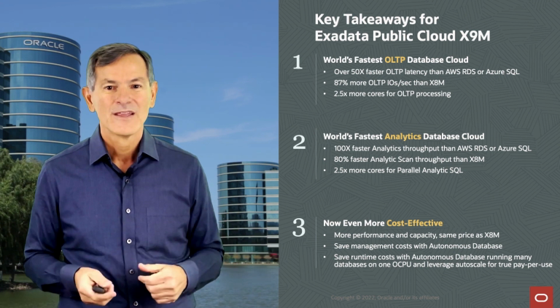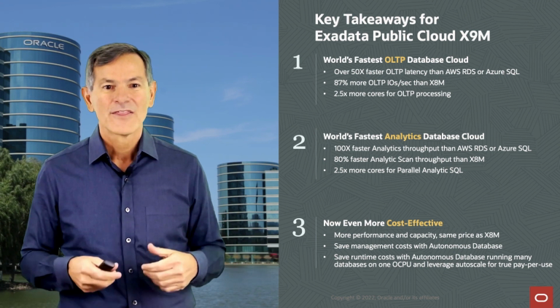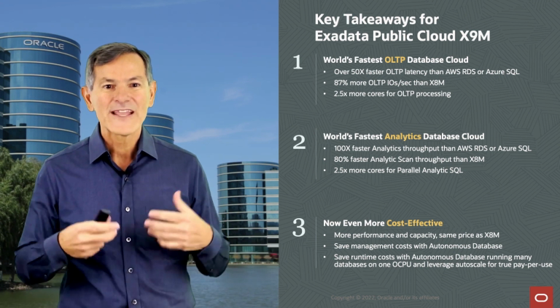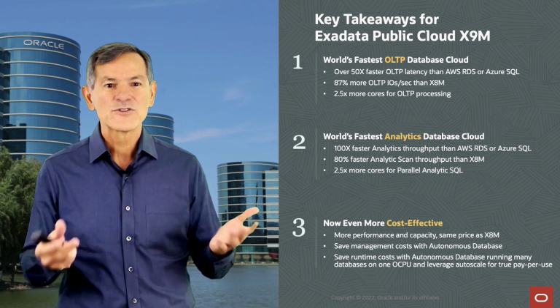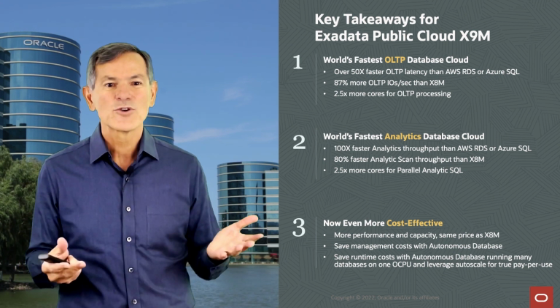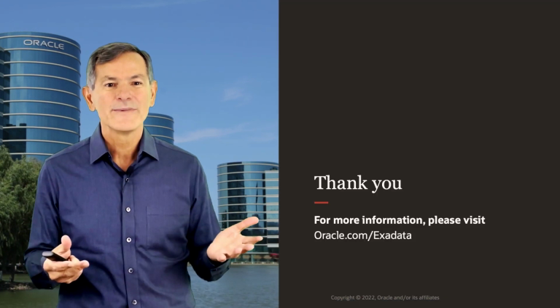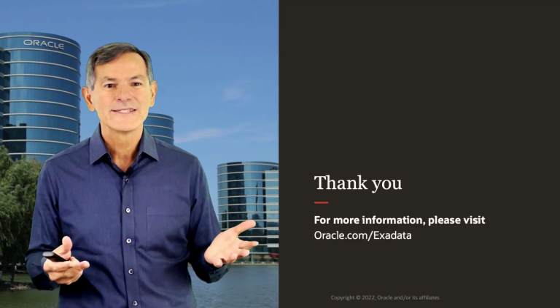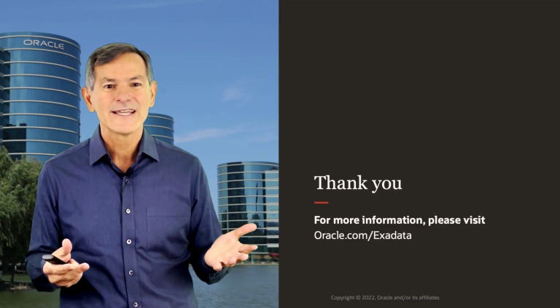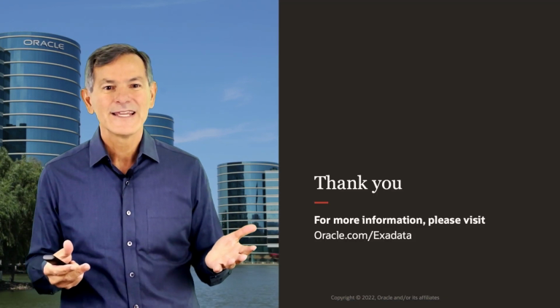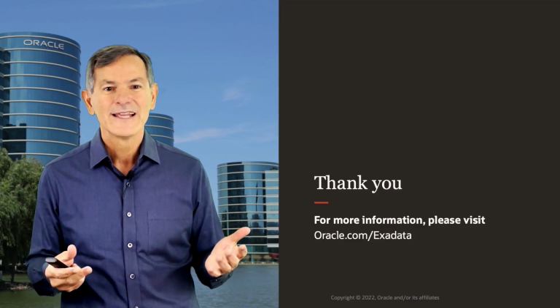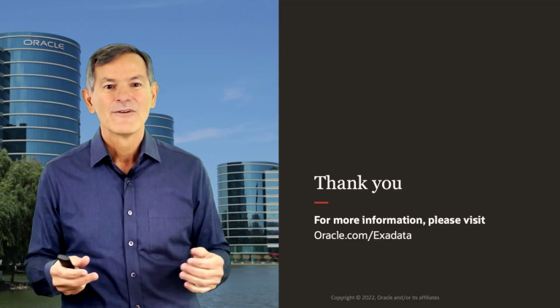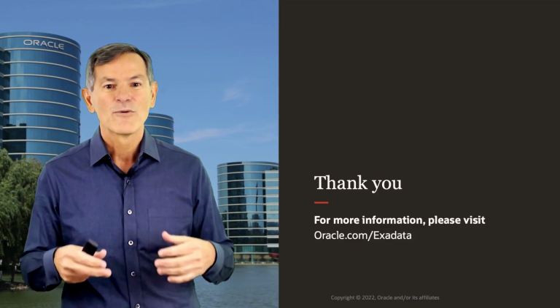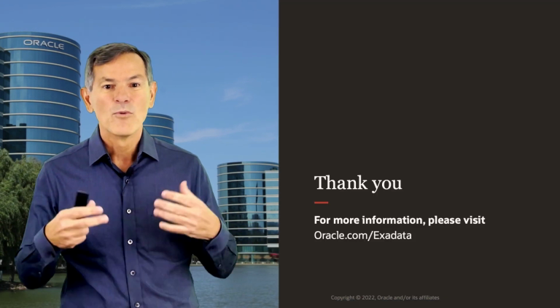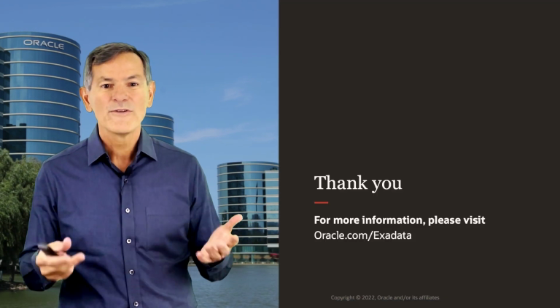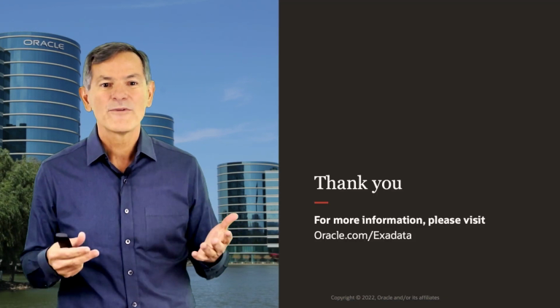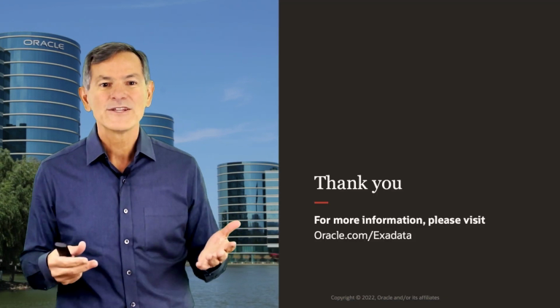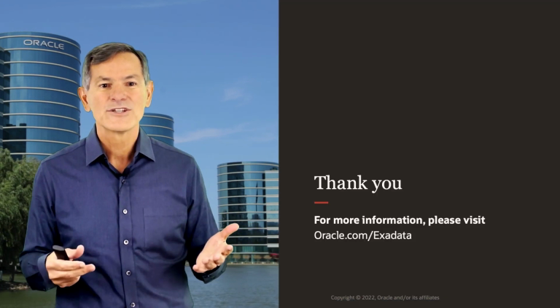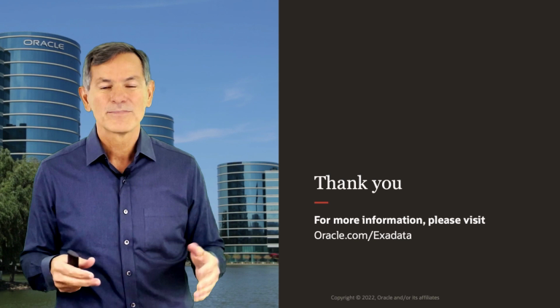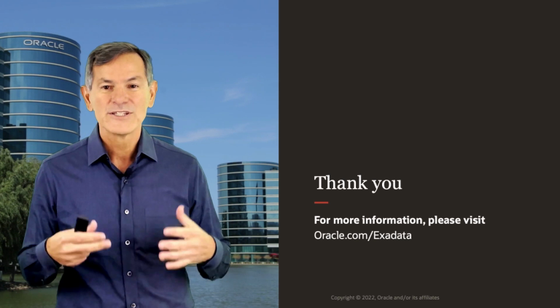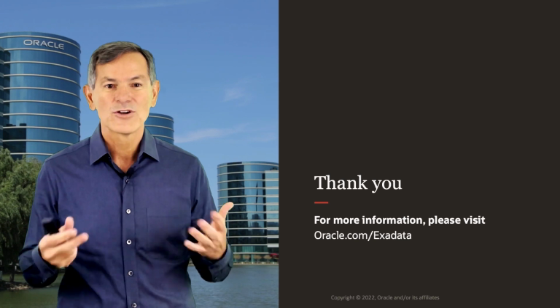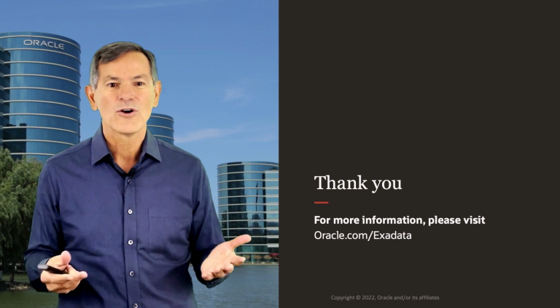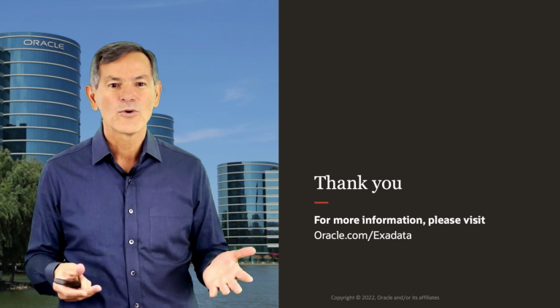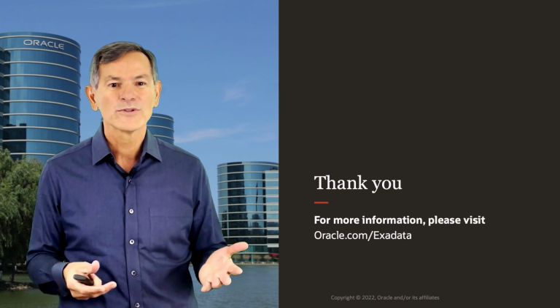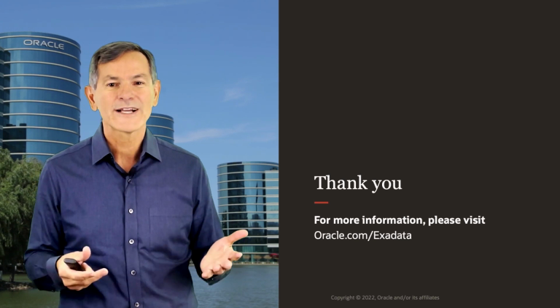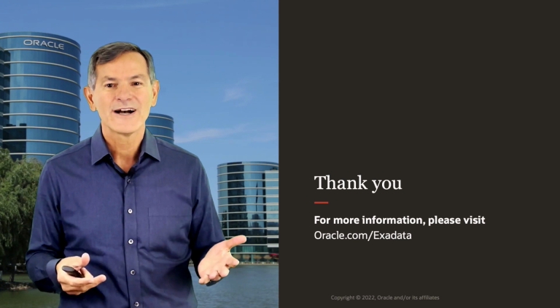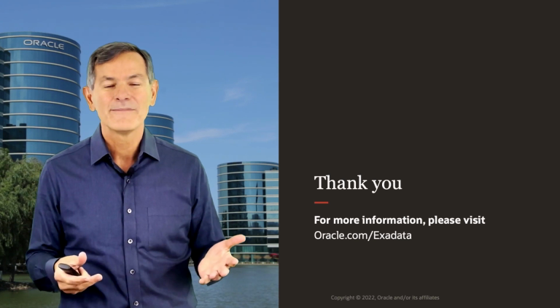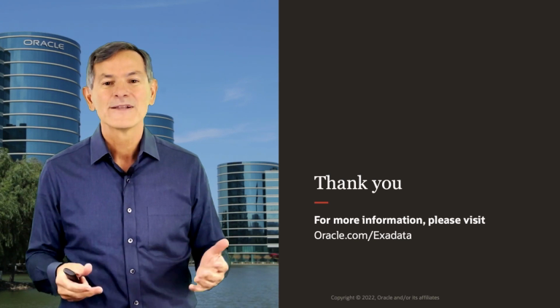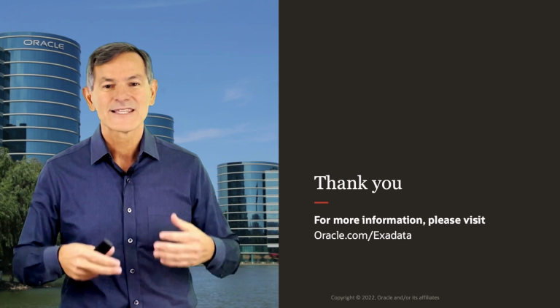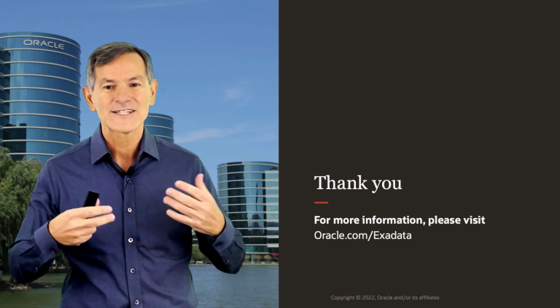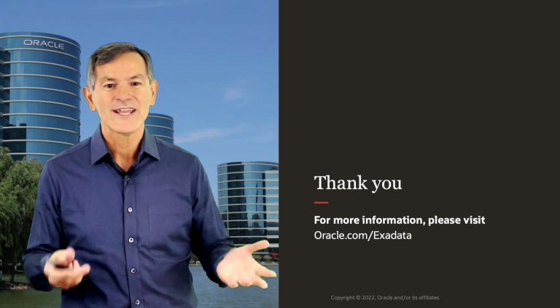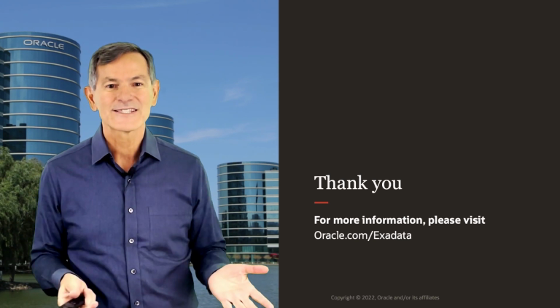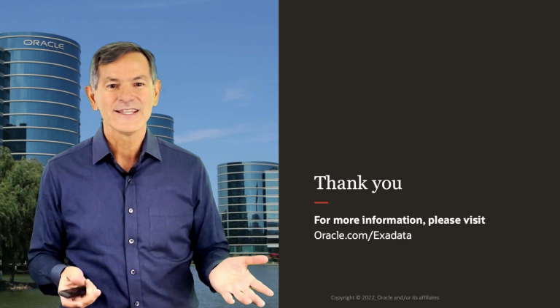Thanks for joining me today. For more information, please go to oracle.com/exadata.